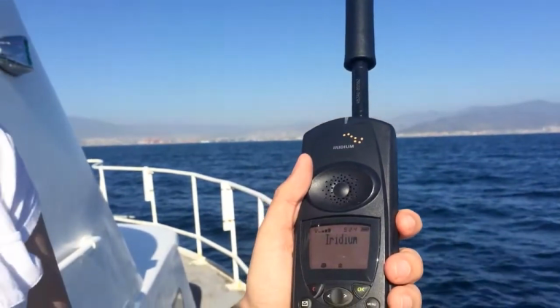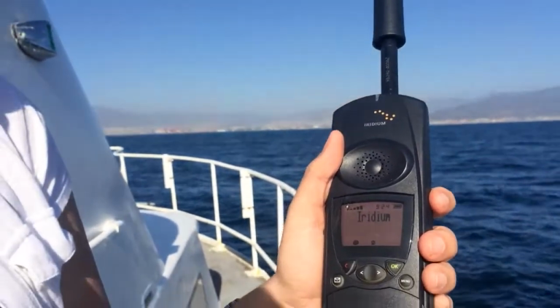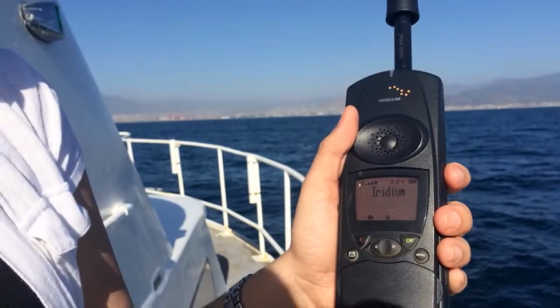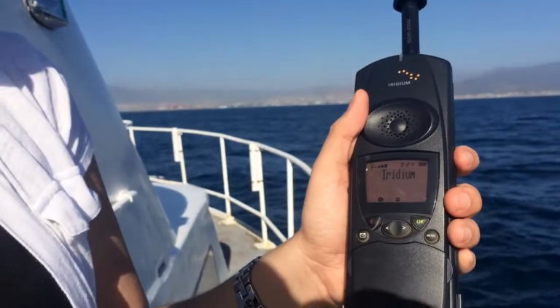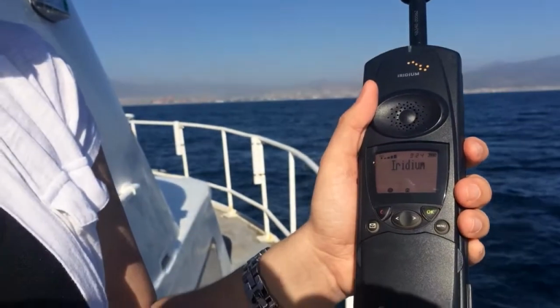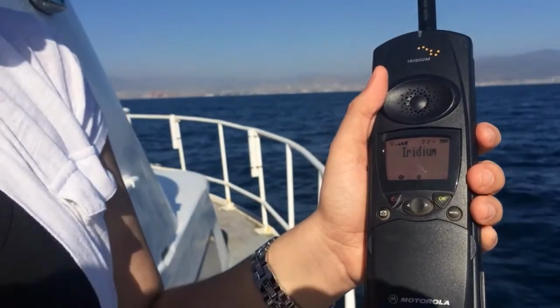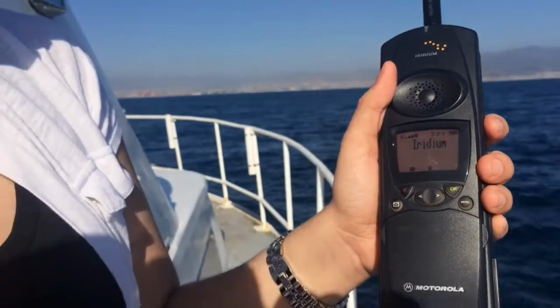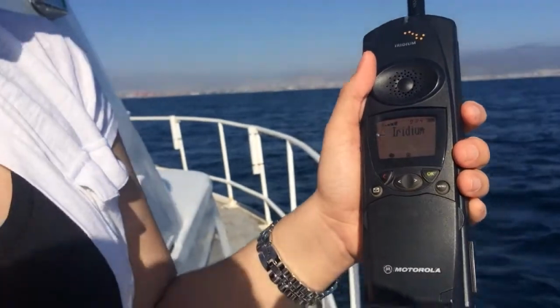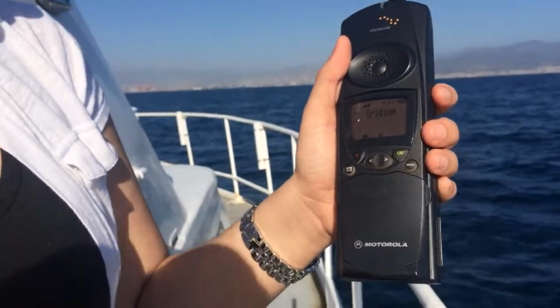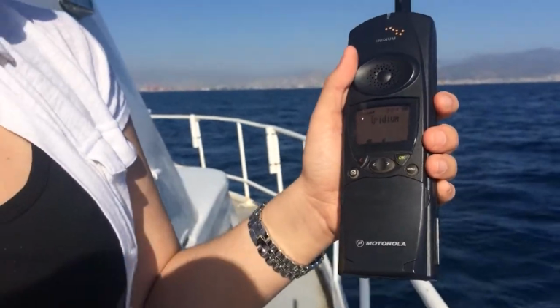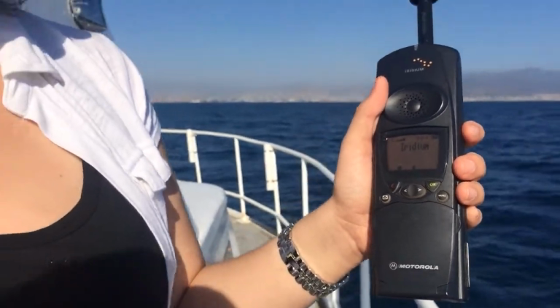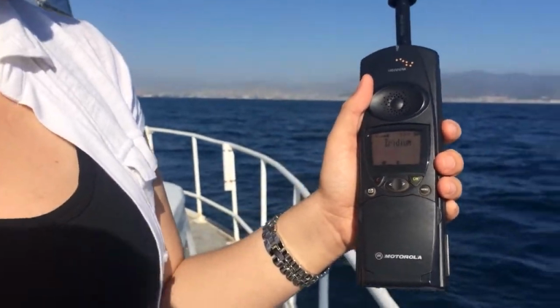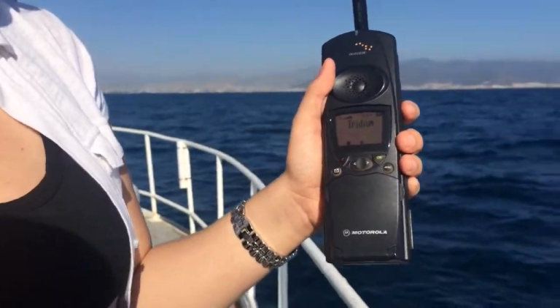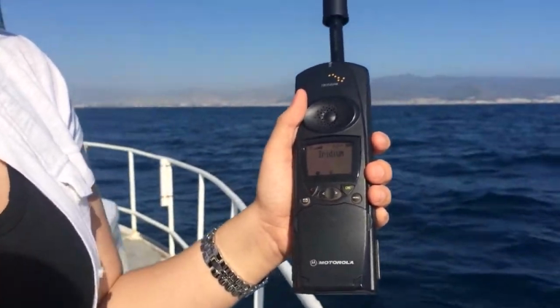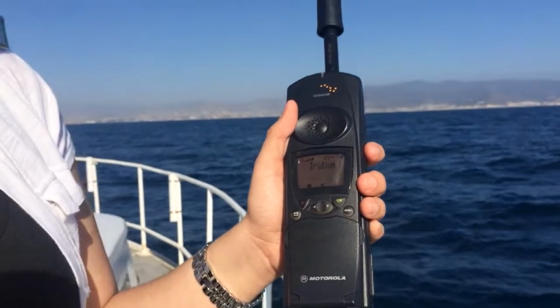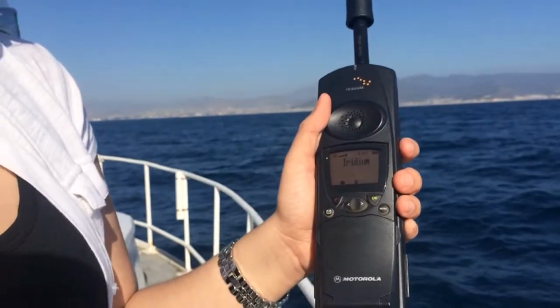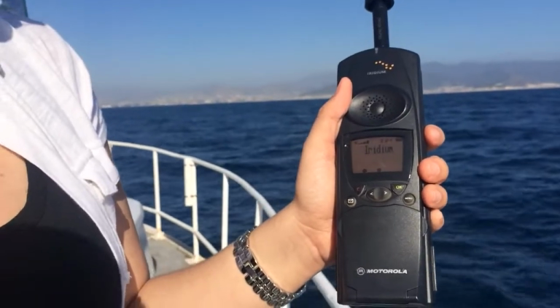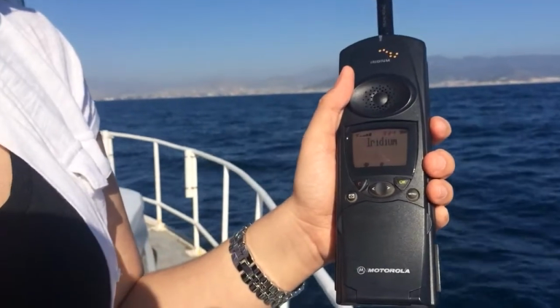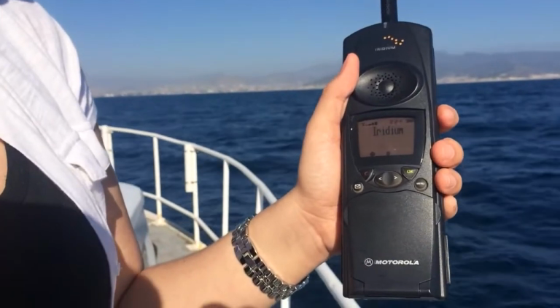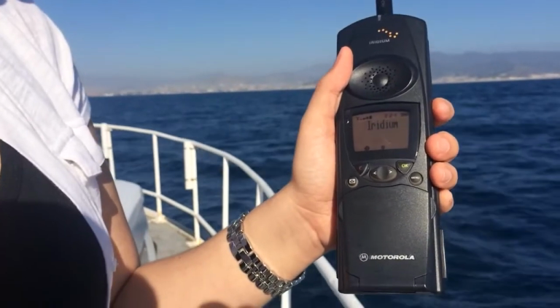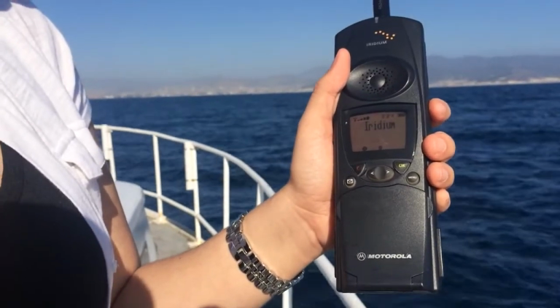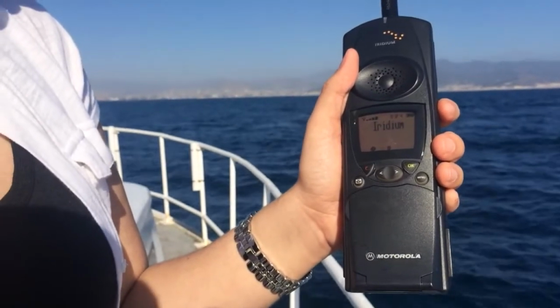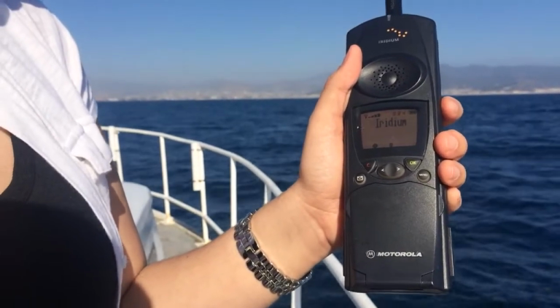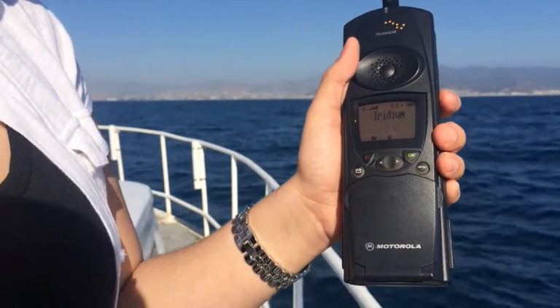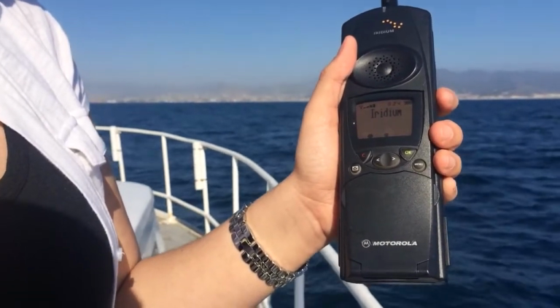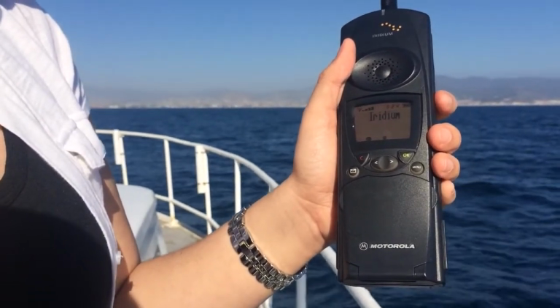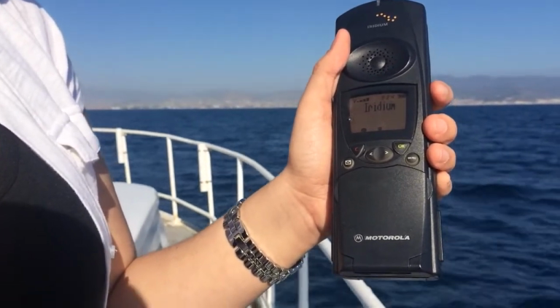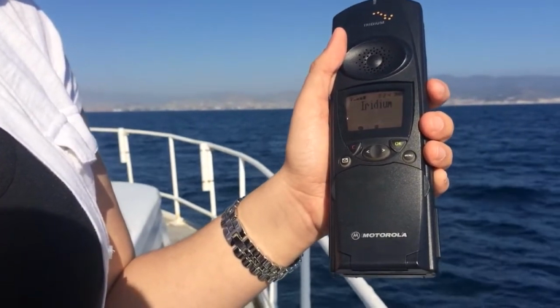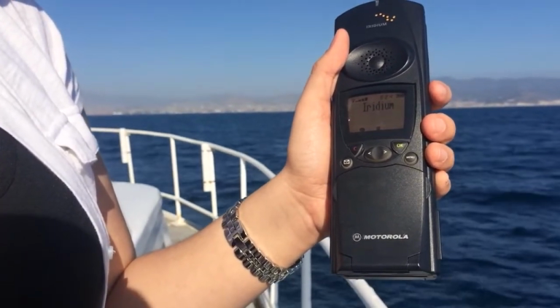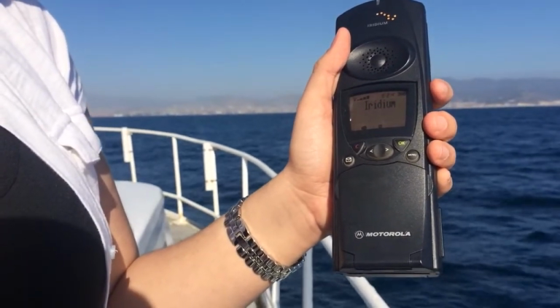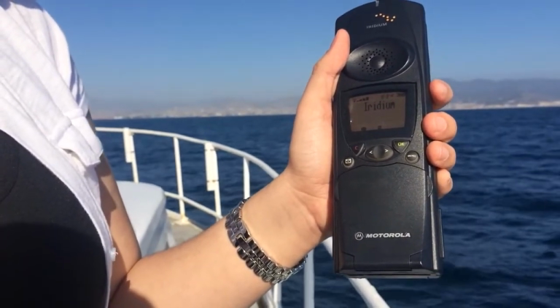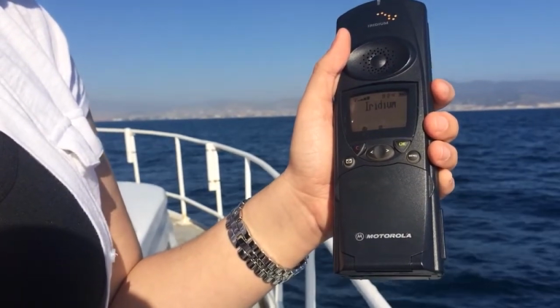We're going to show you basically how to power it on, how to make a free test call, and how to insert the SIM.